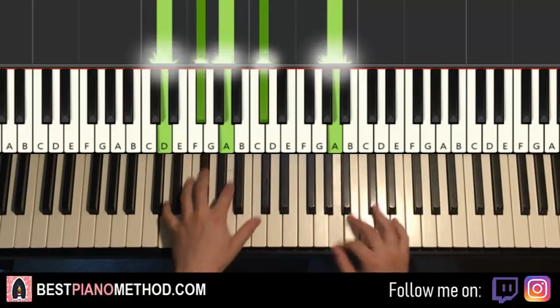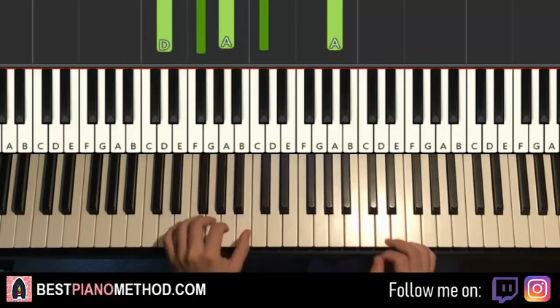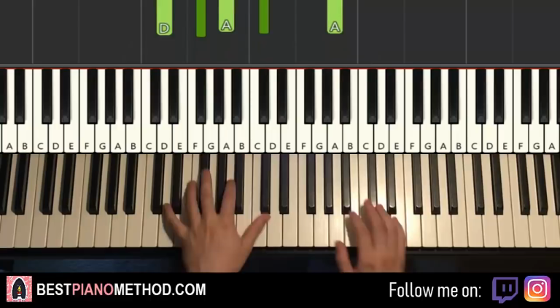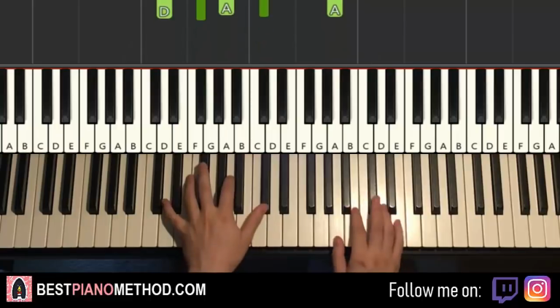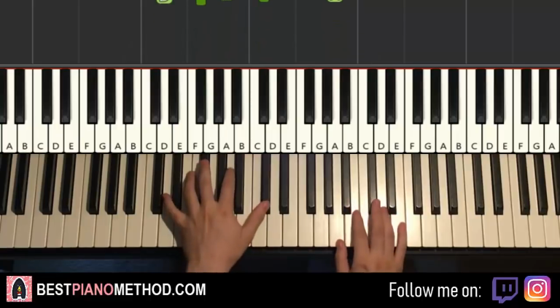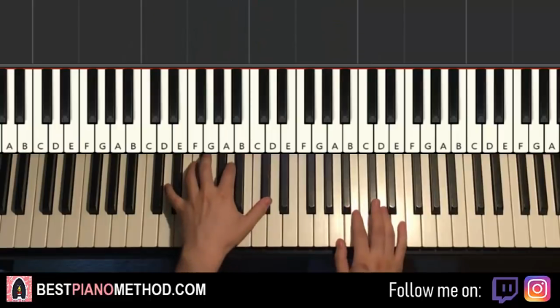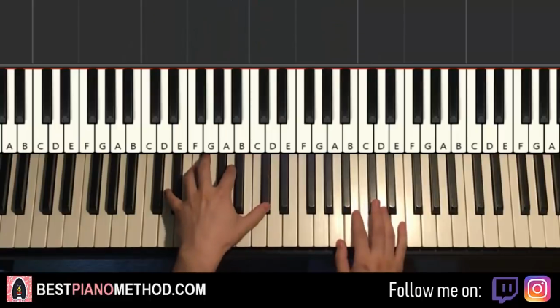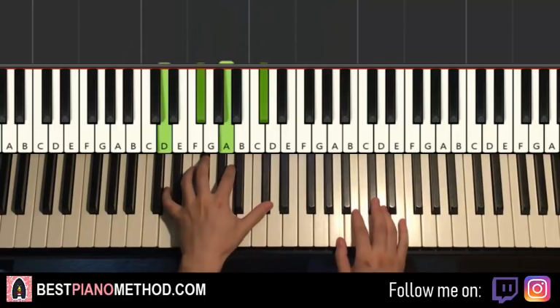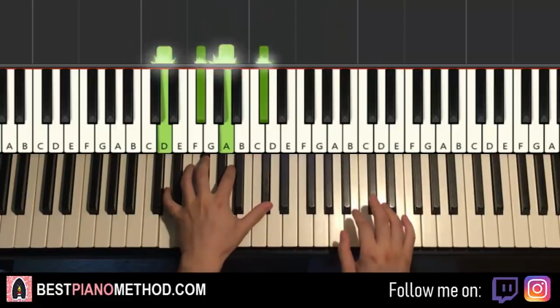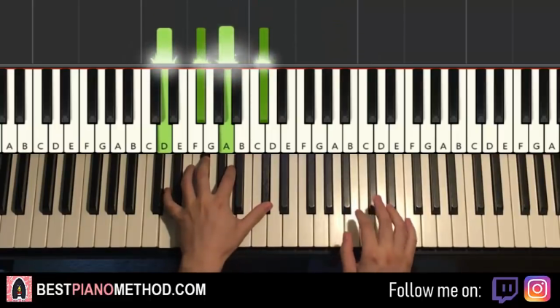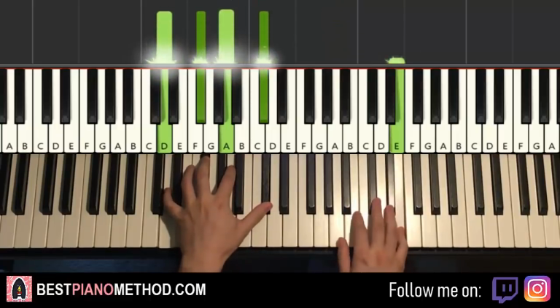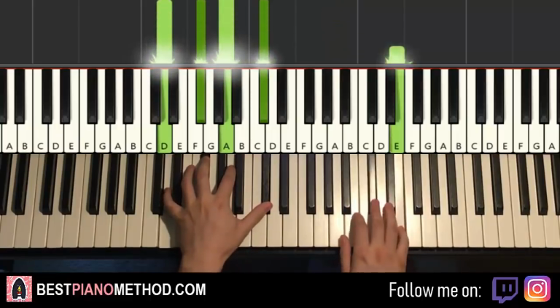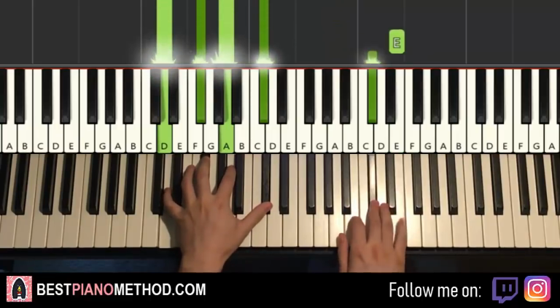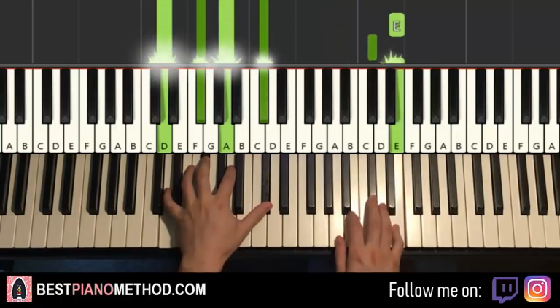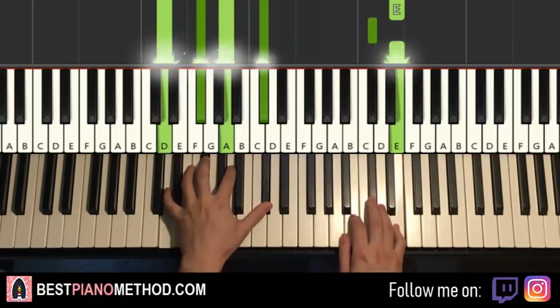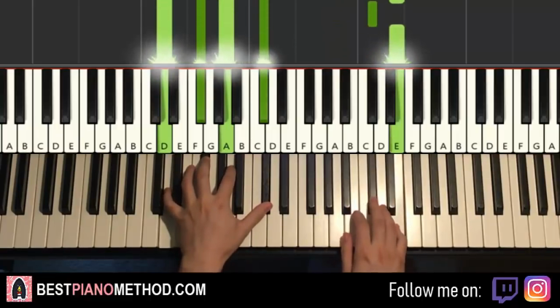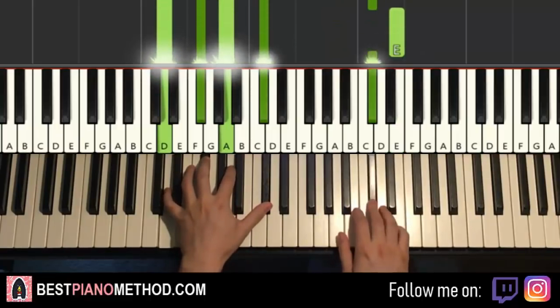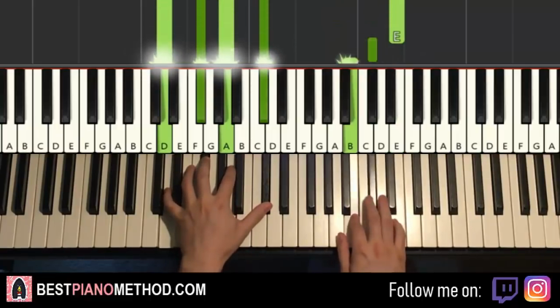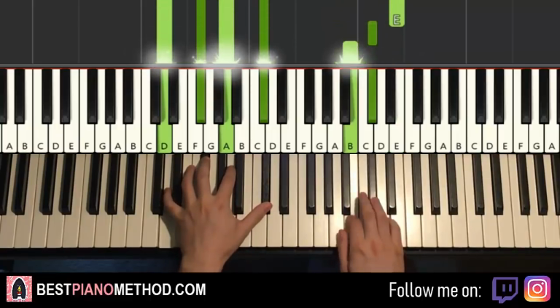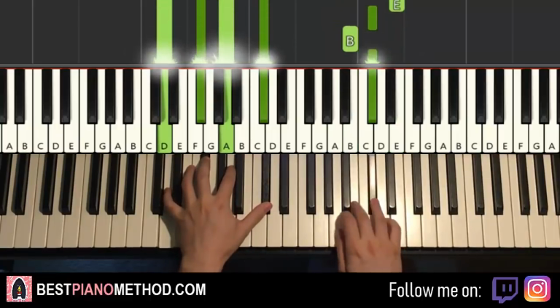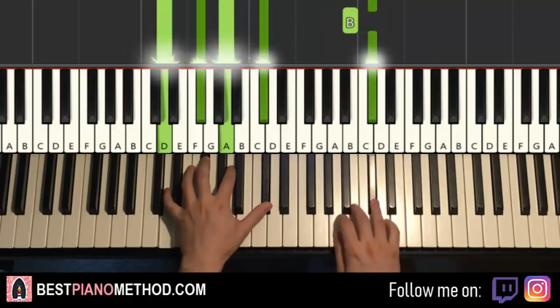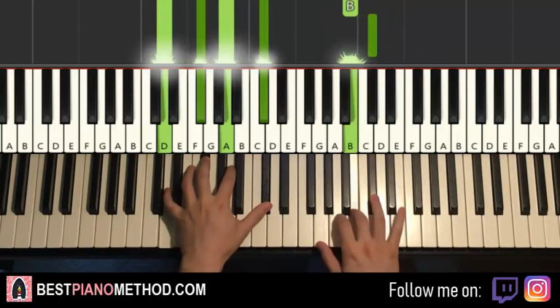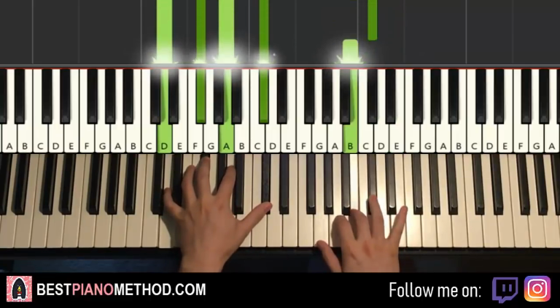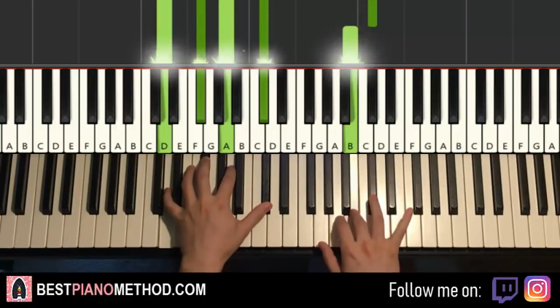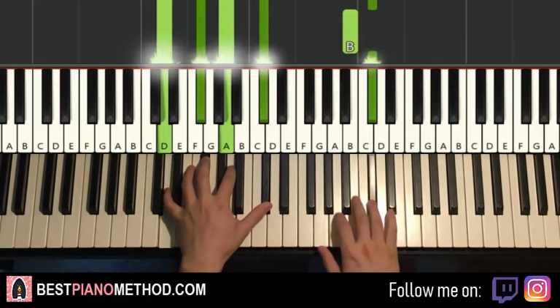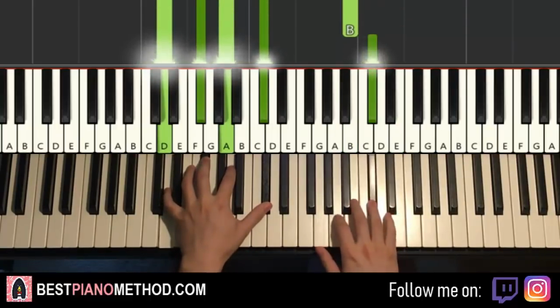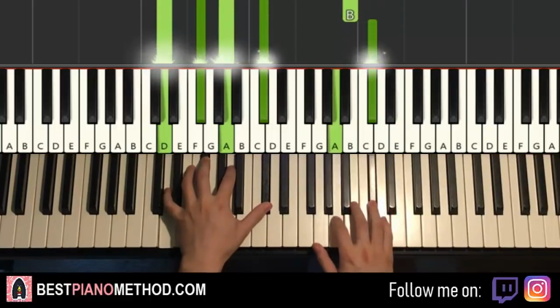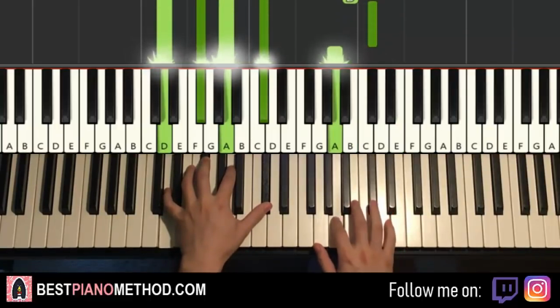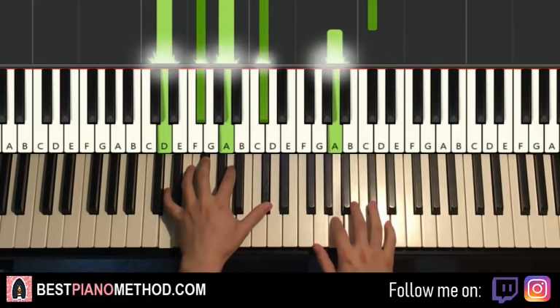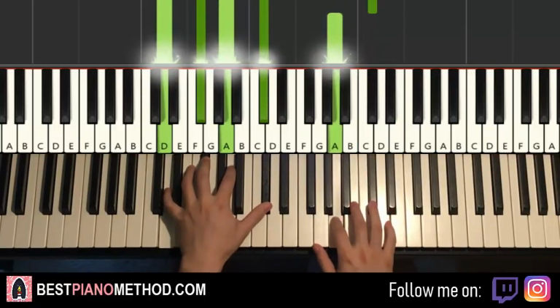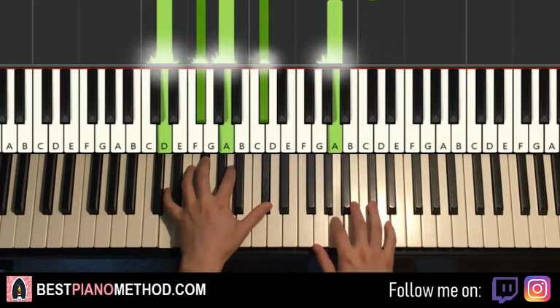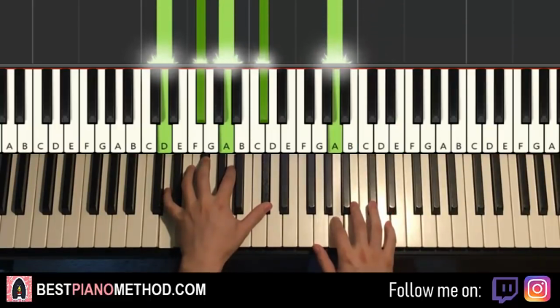Let's do it again. It goes C-sharp. Like that.